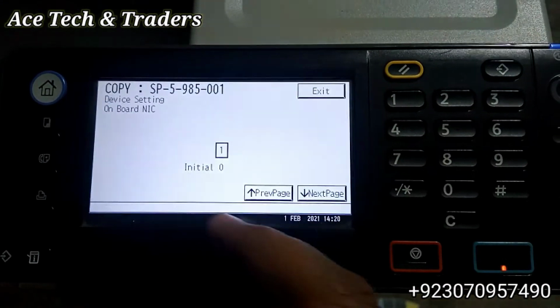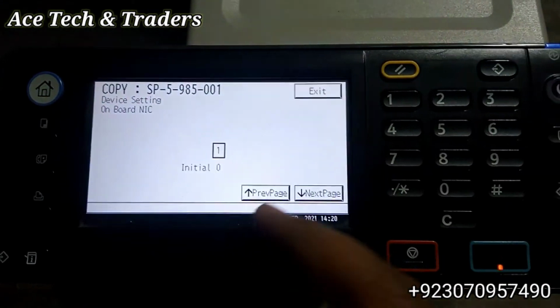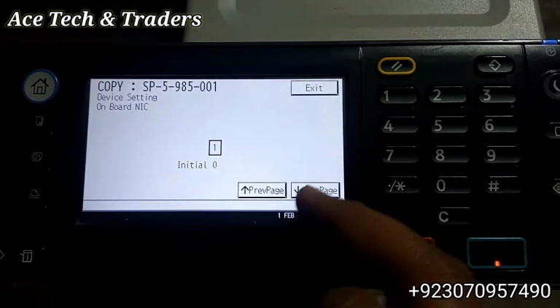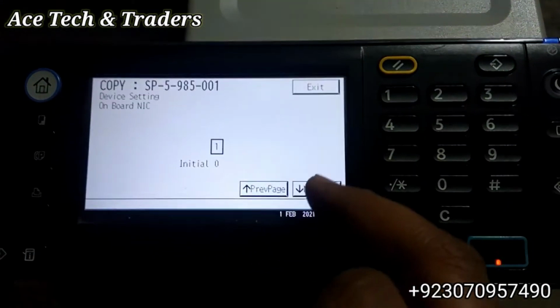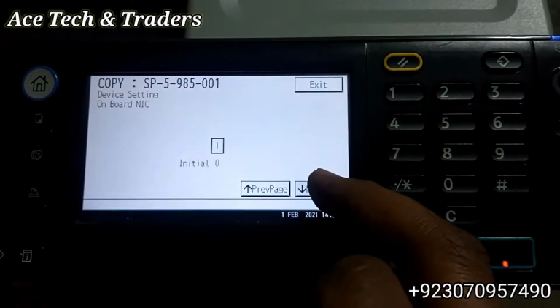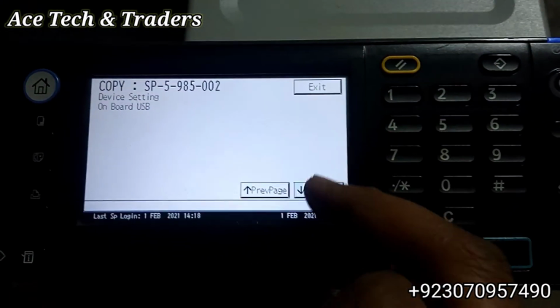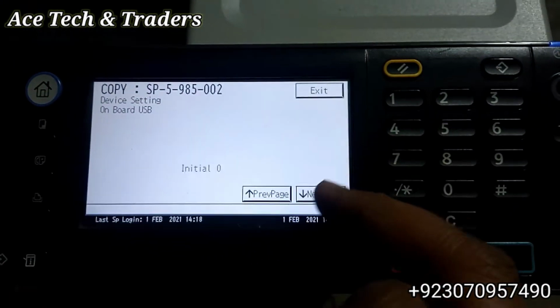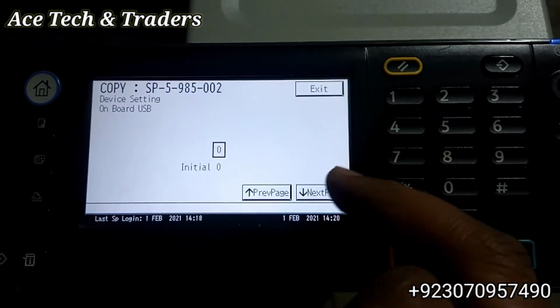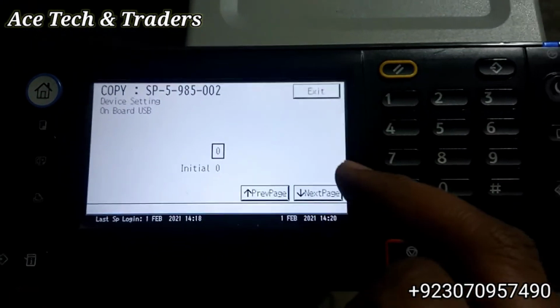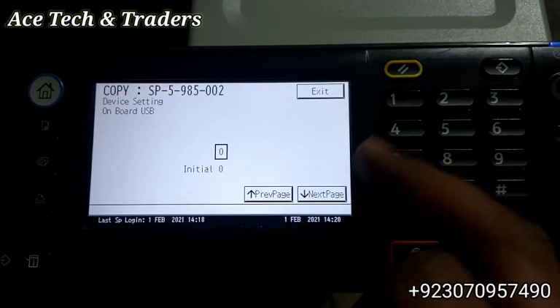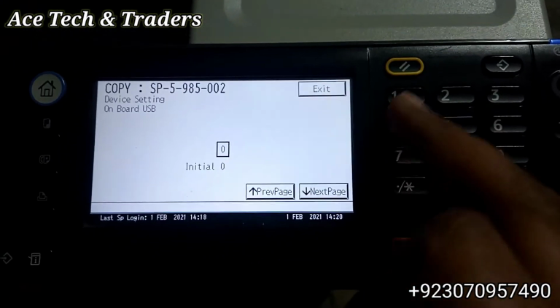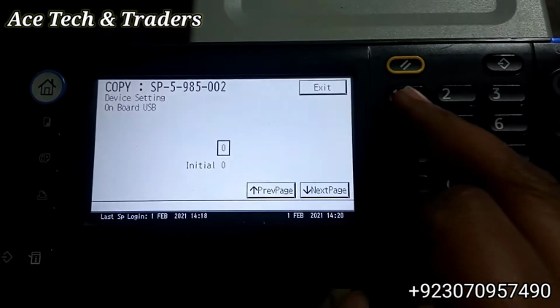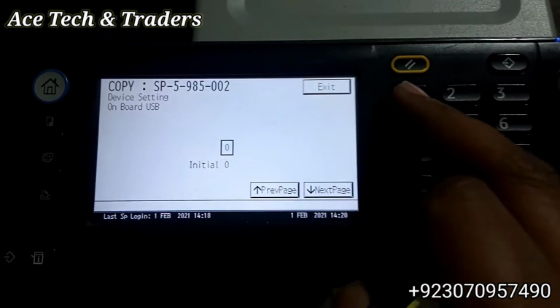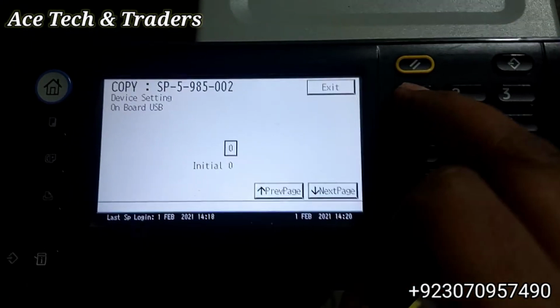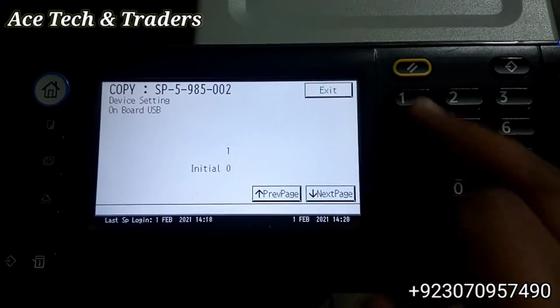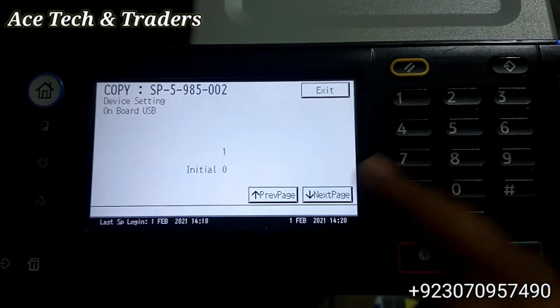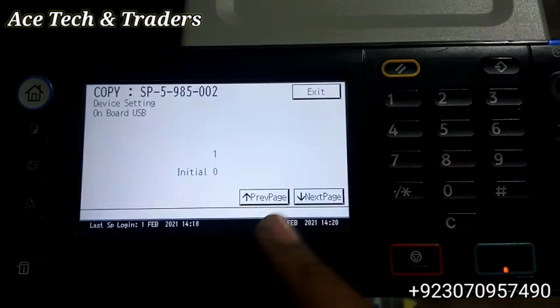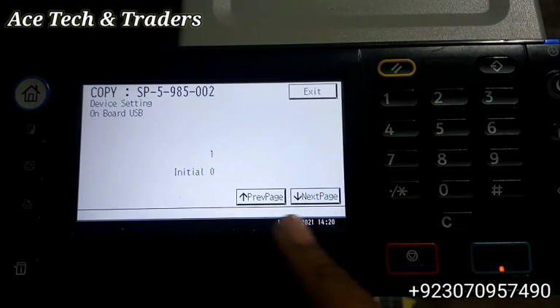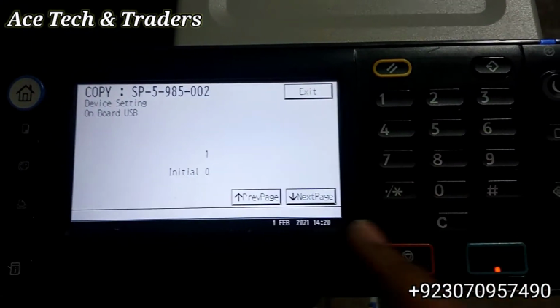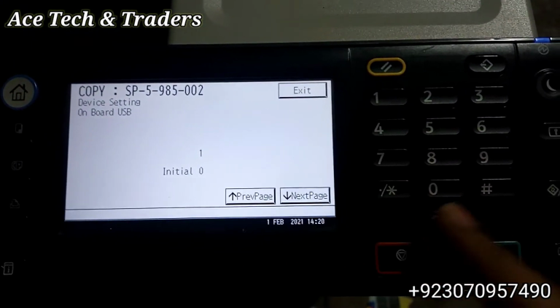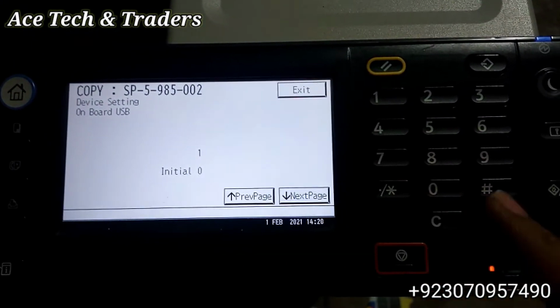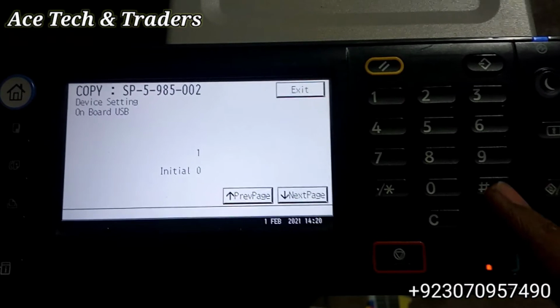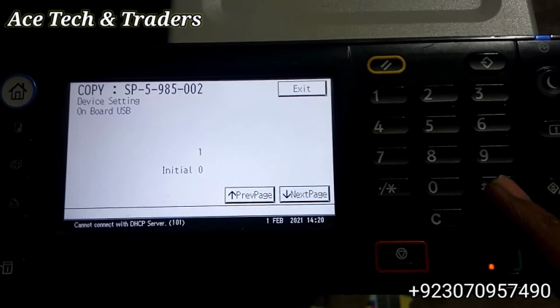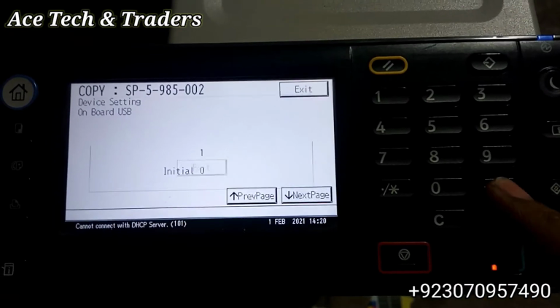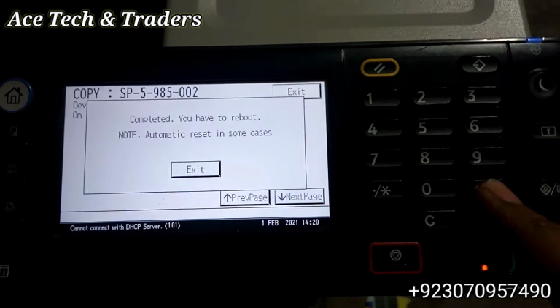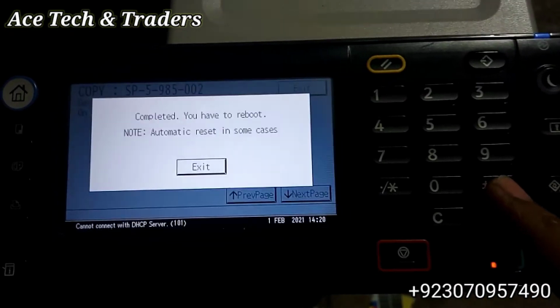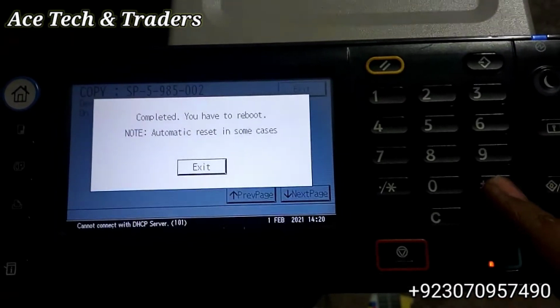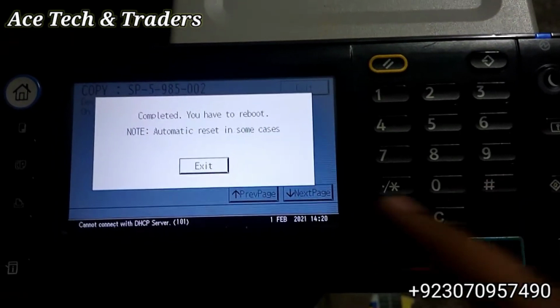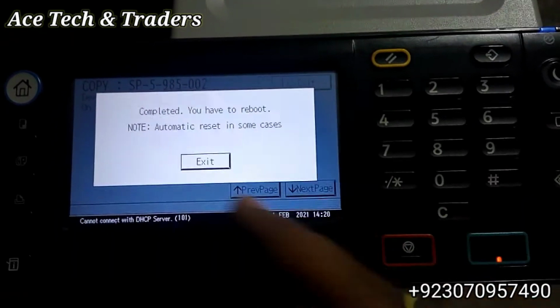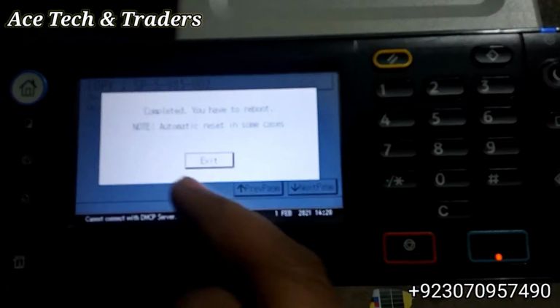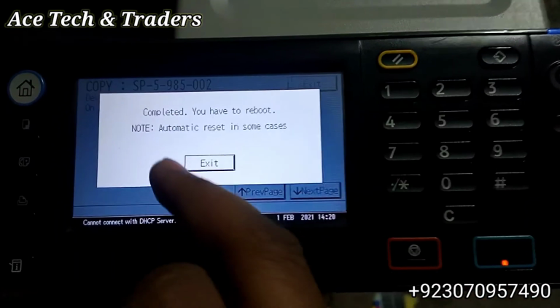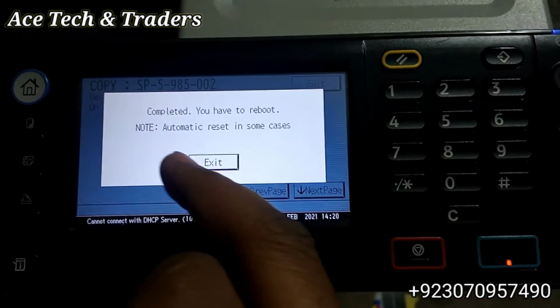Next page. This is for USB connection. Press hash.